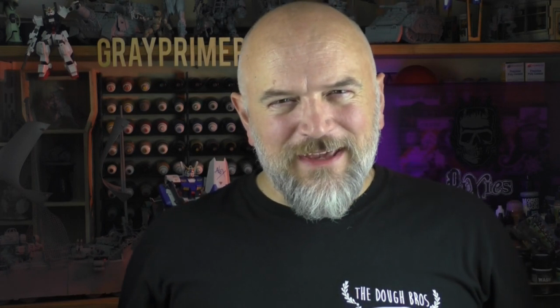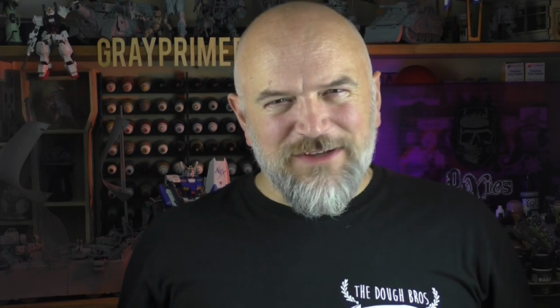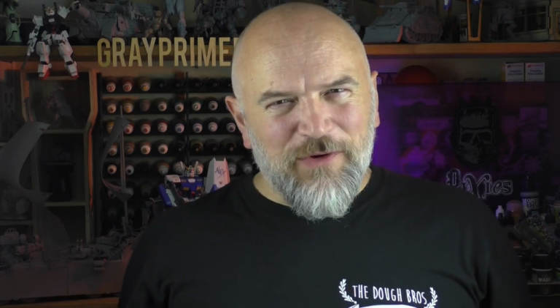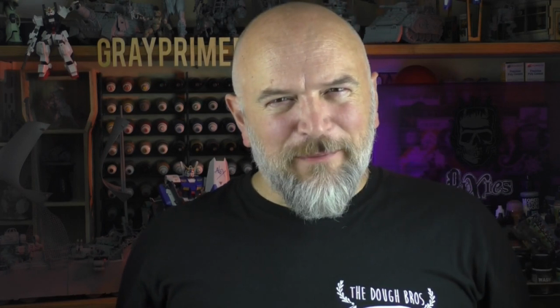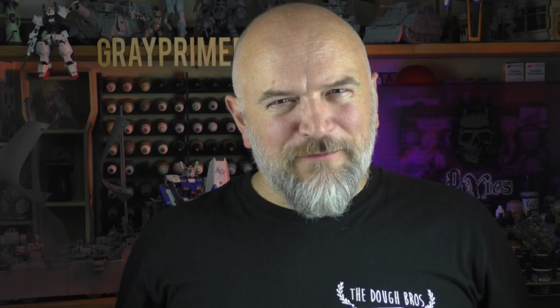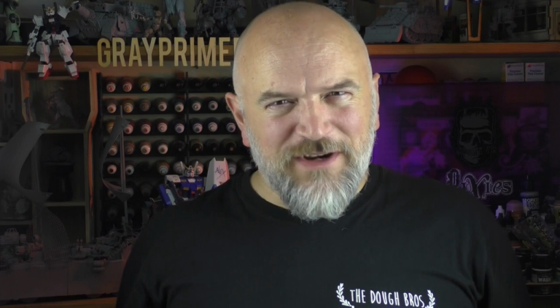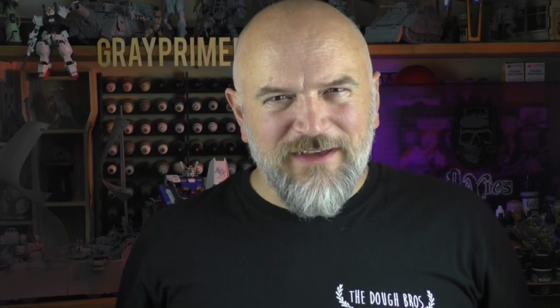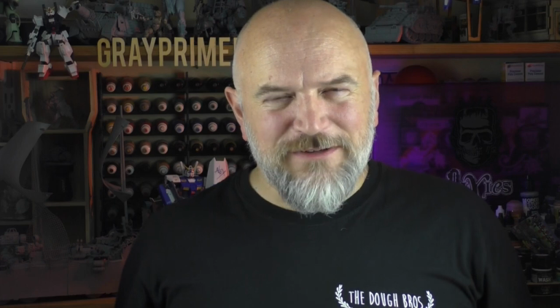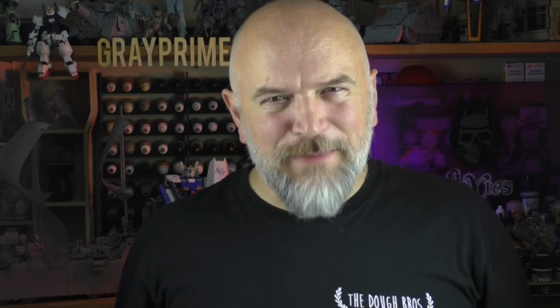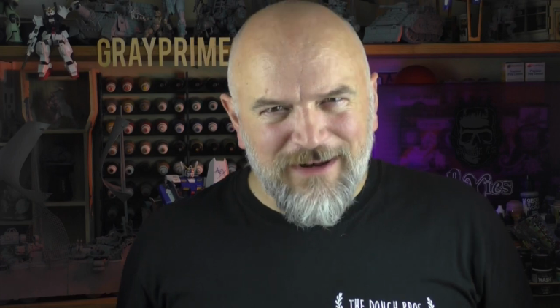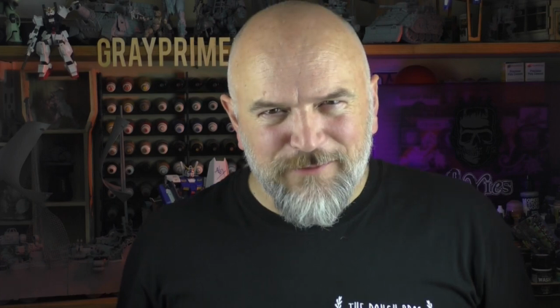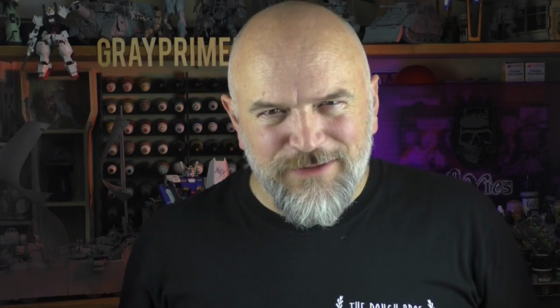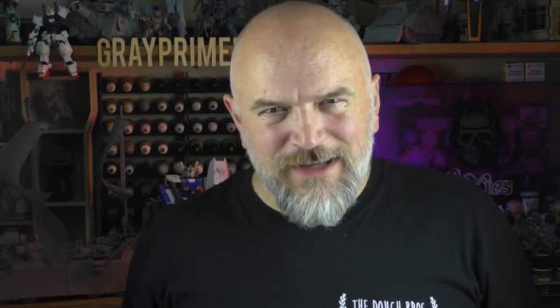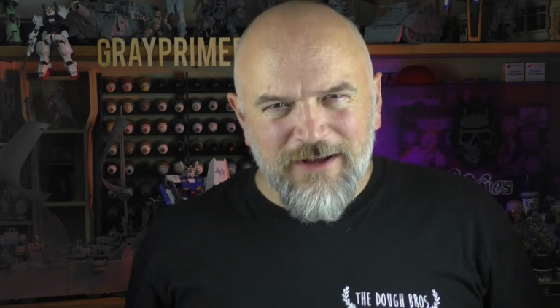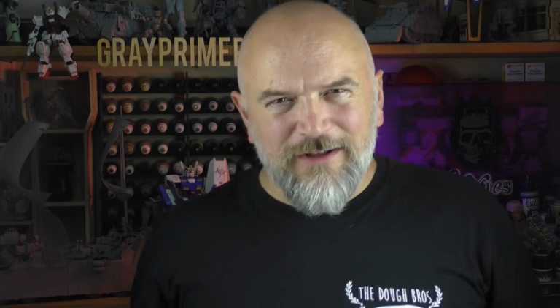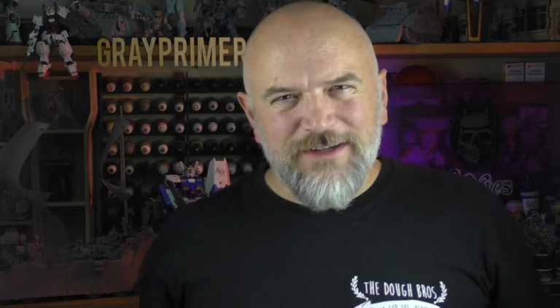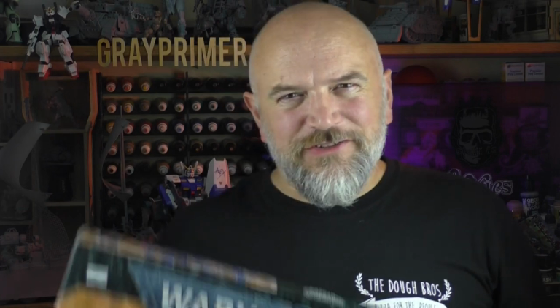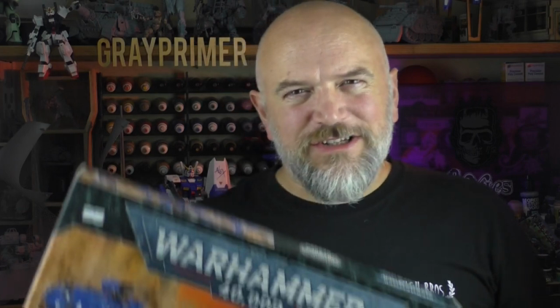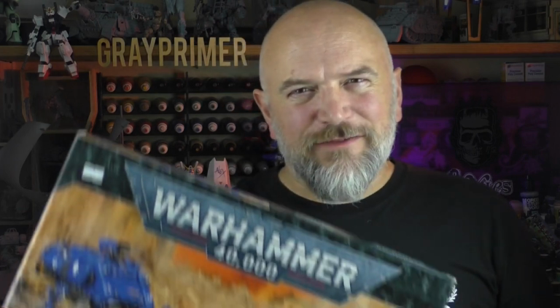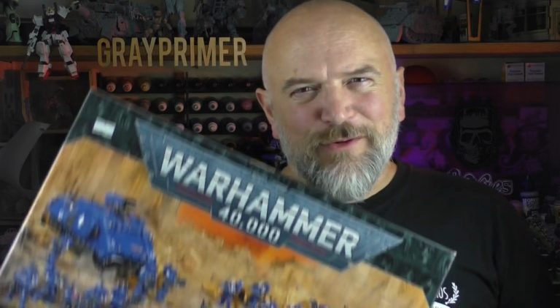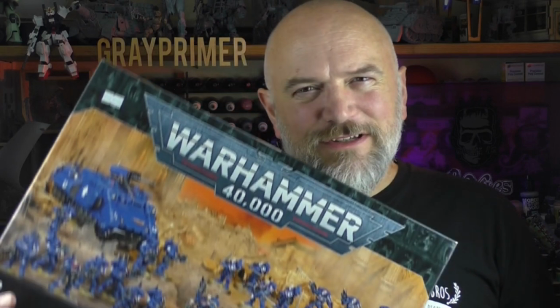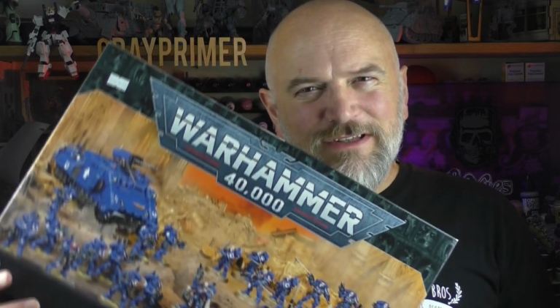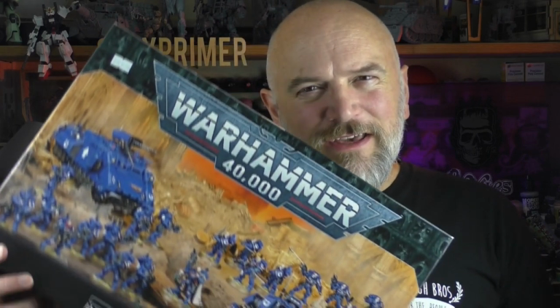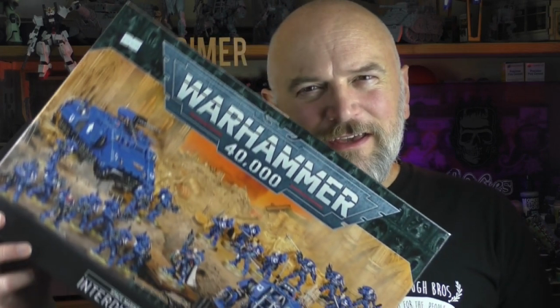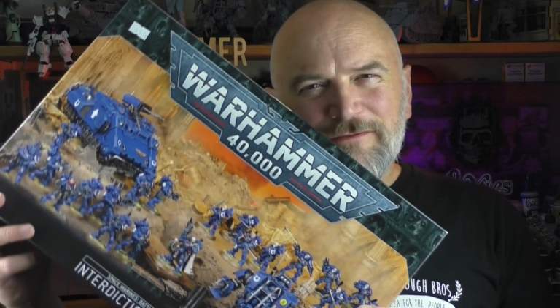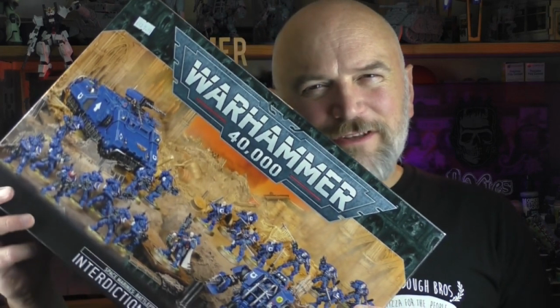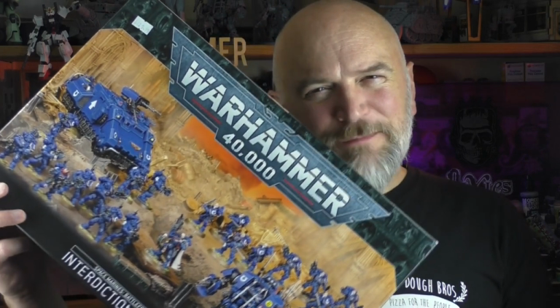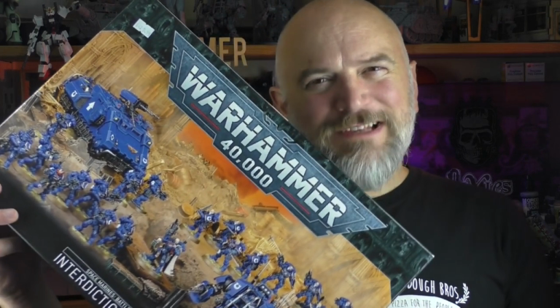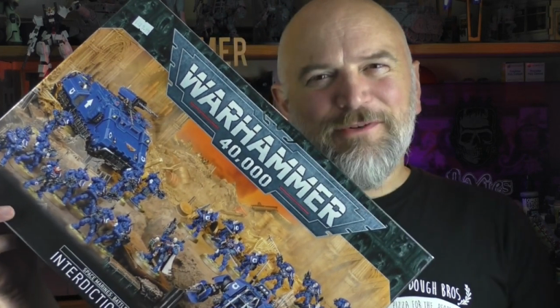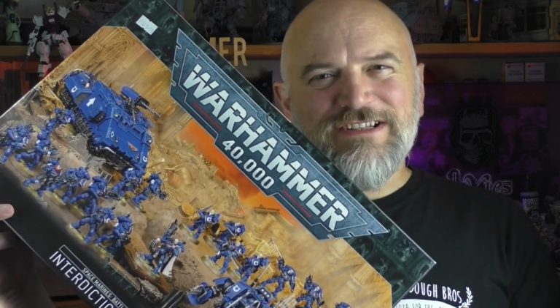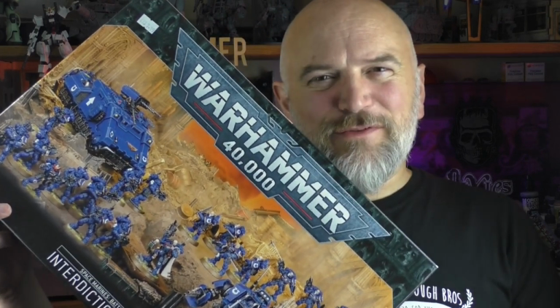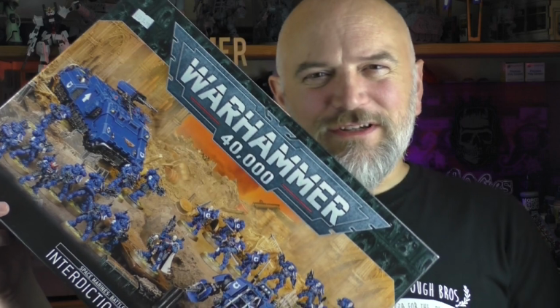It's a Warhammer 40,000 battle force called Interdiction Force, for the Space Marines.